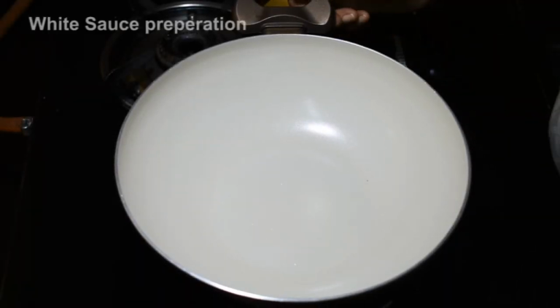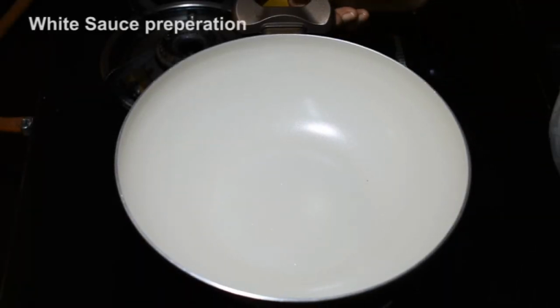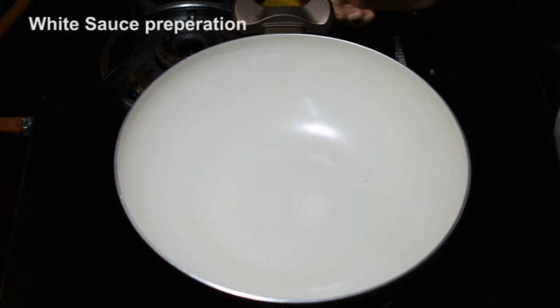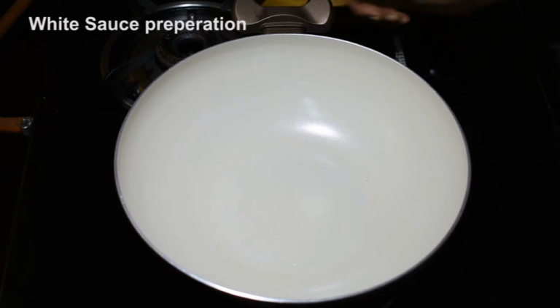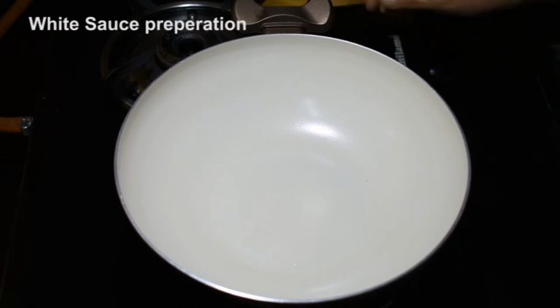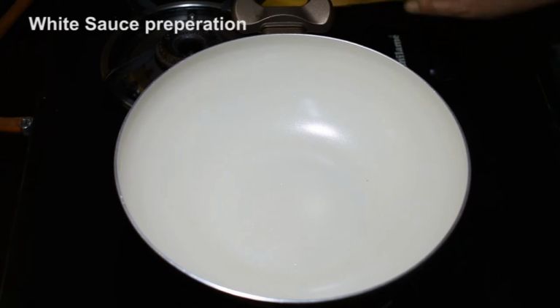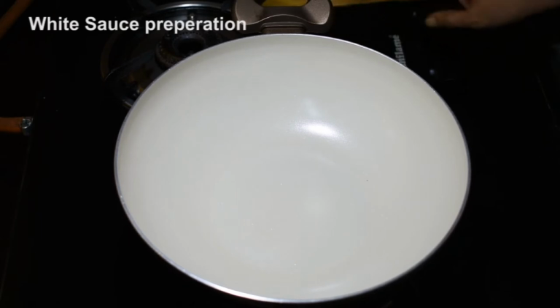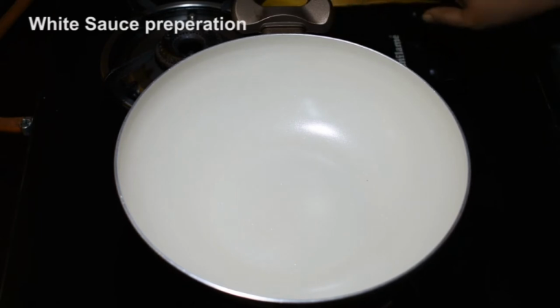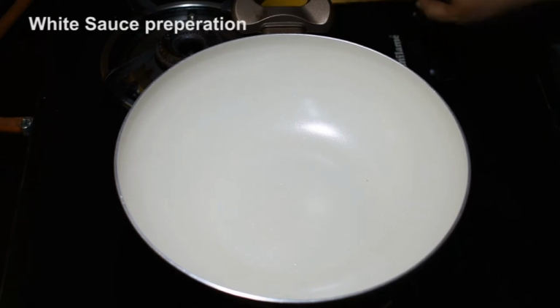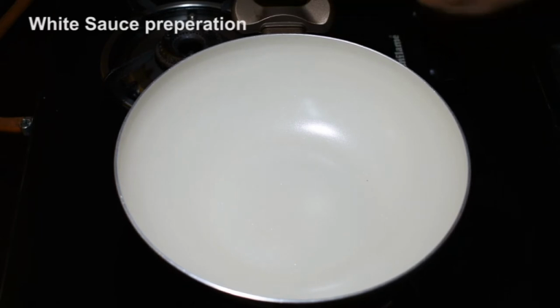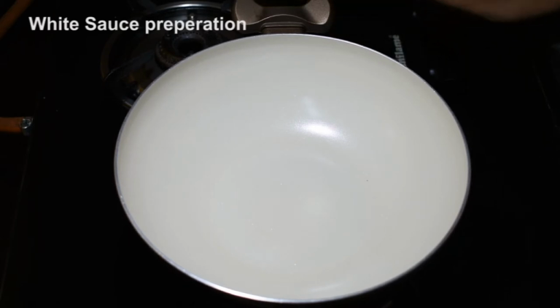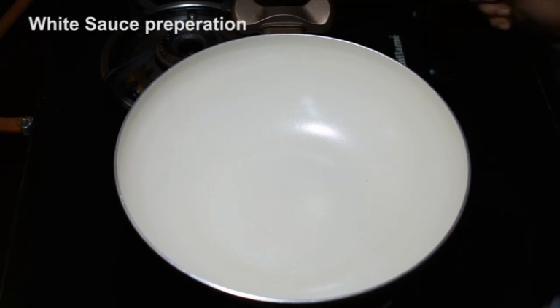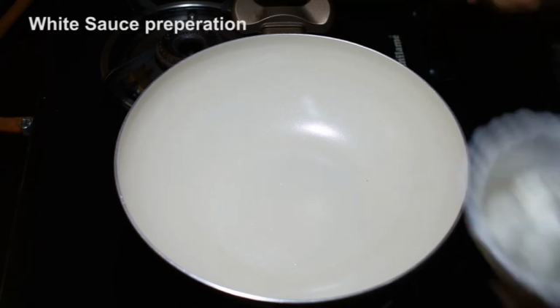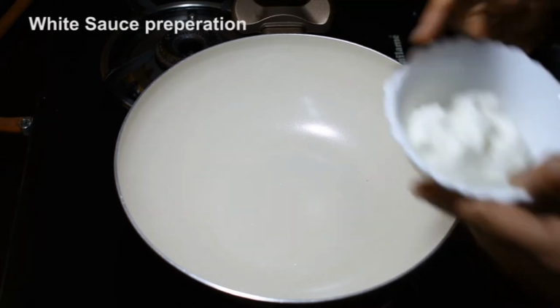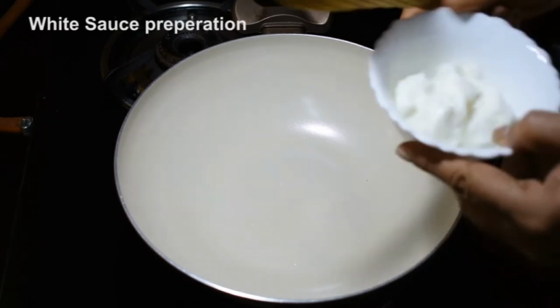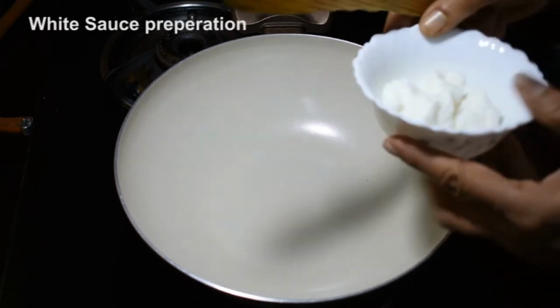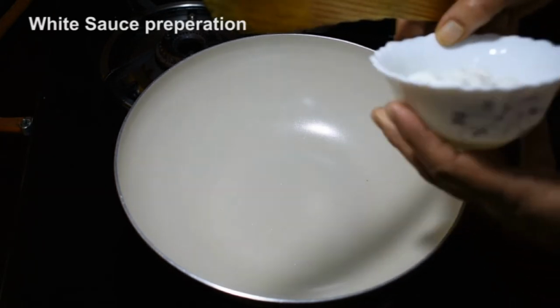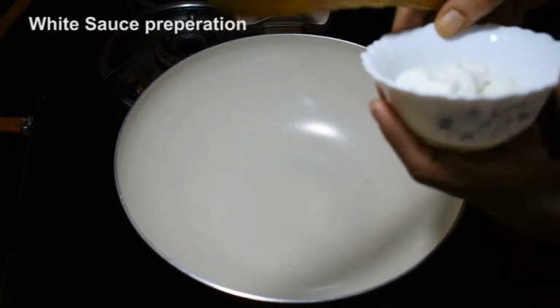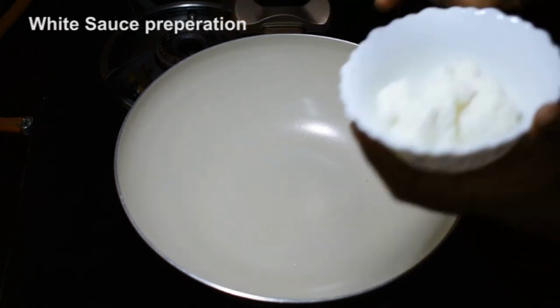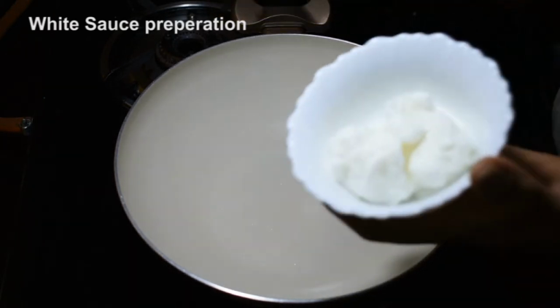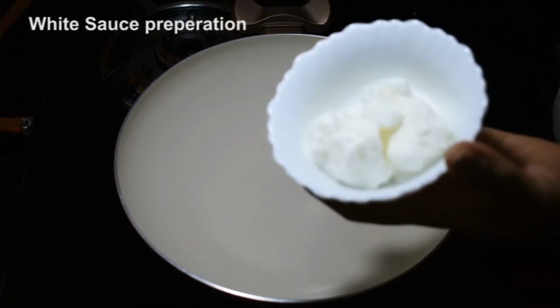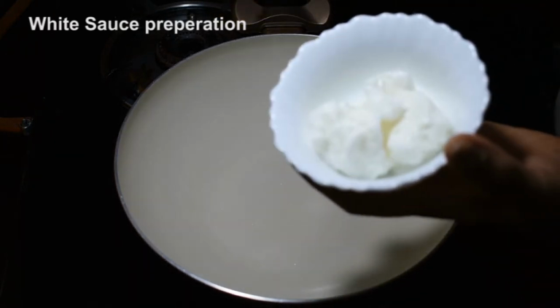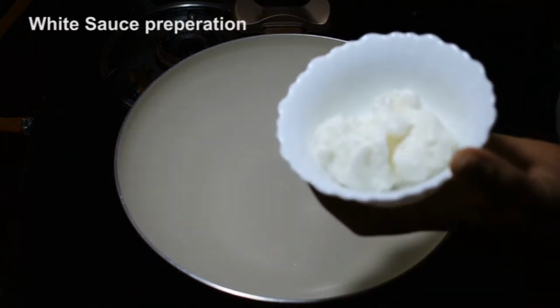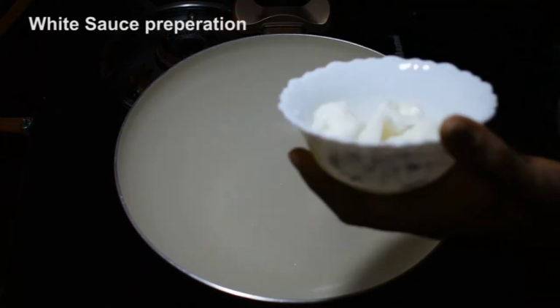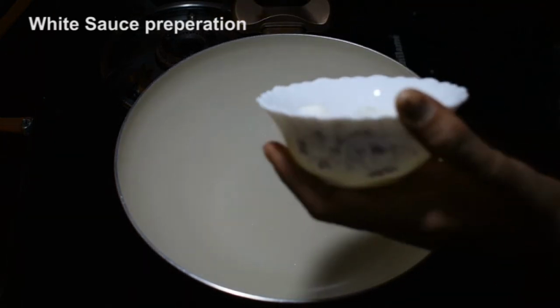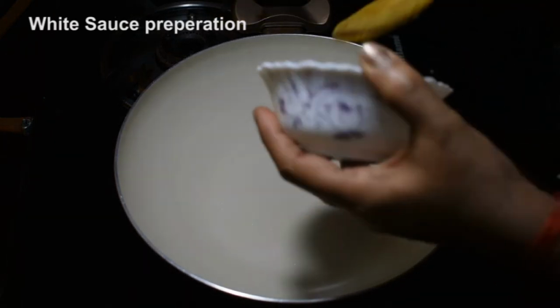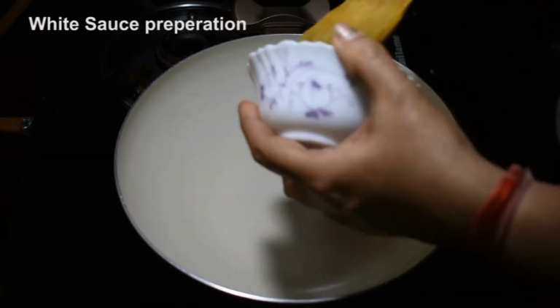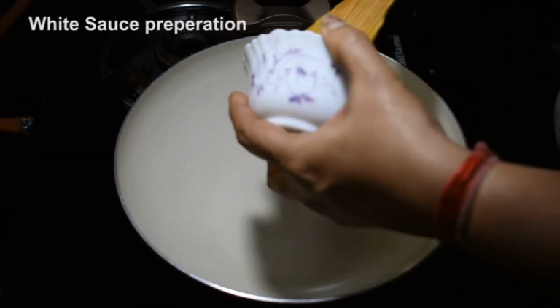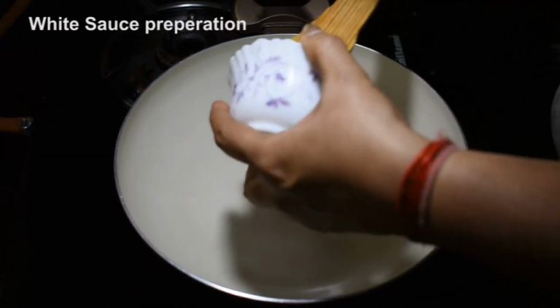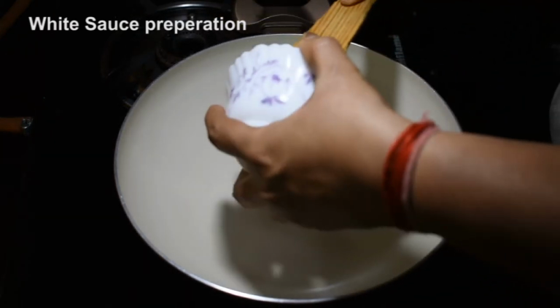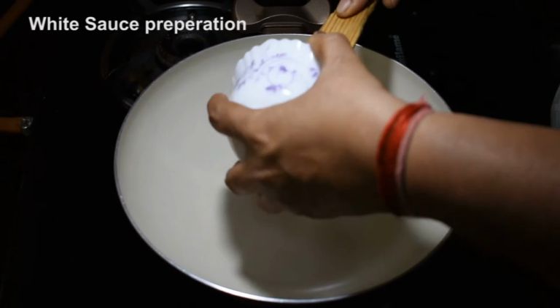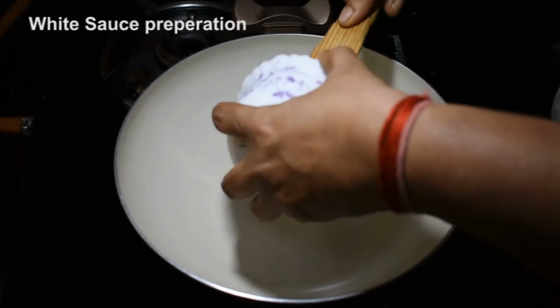Now we will start making cheese corn toast. First, we will add 3 tbsp of white butter.